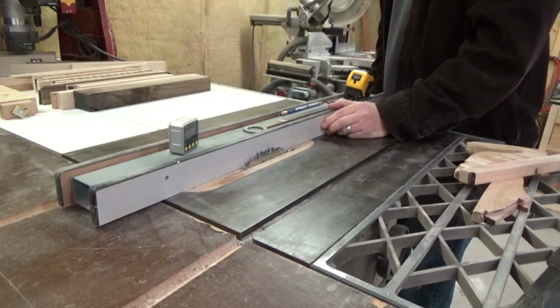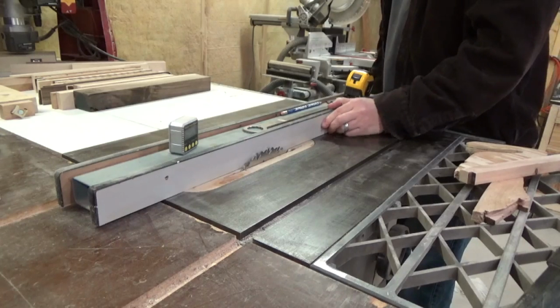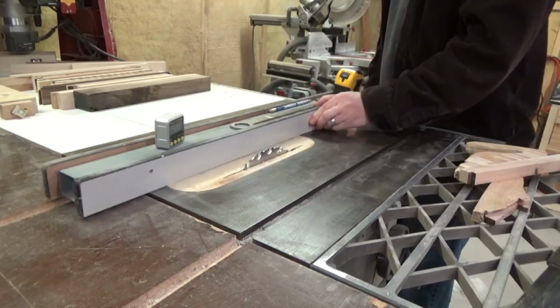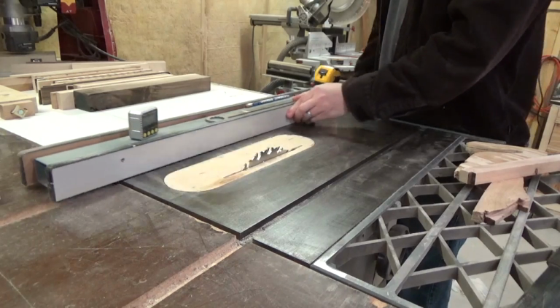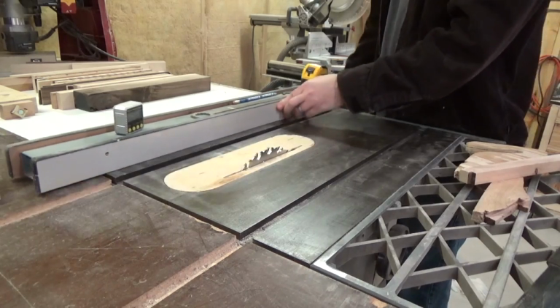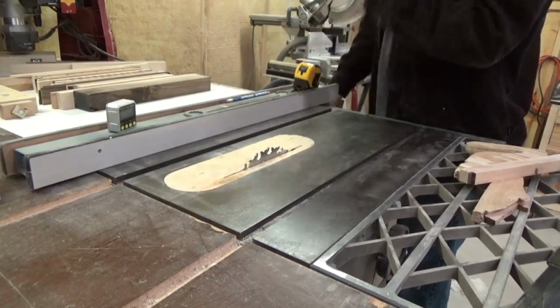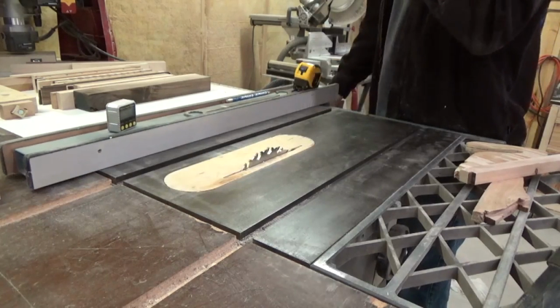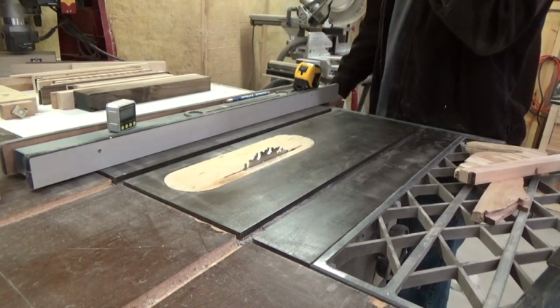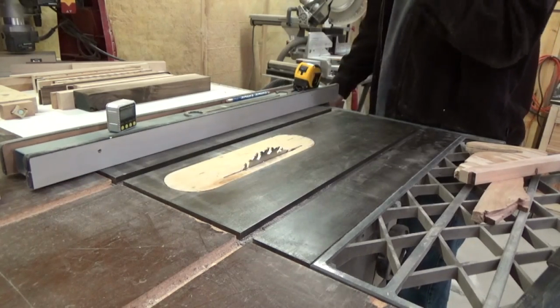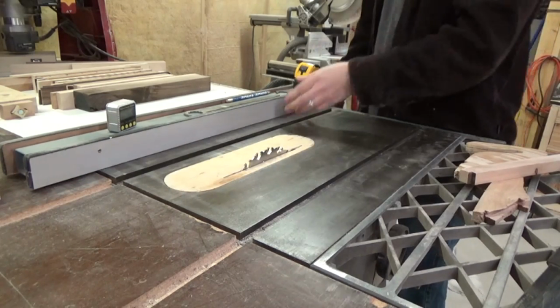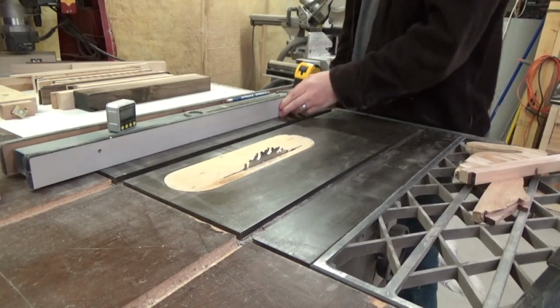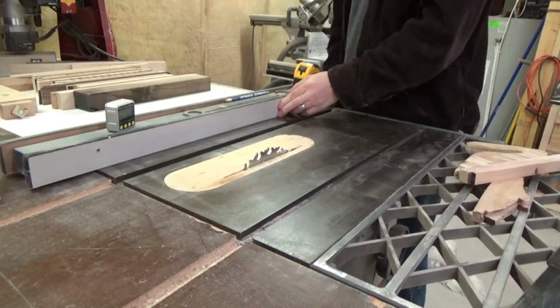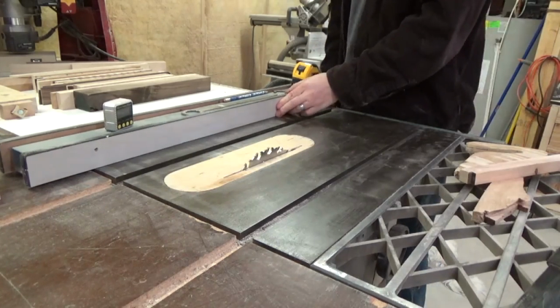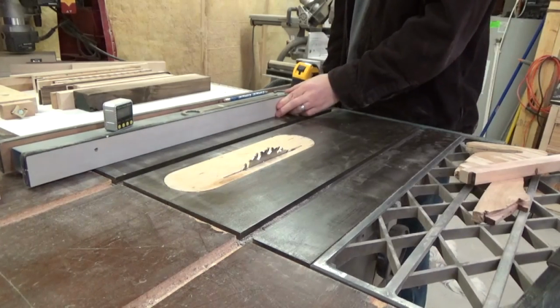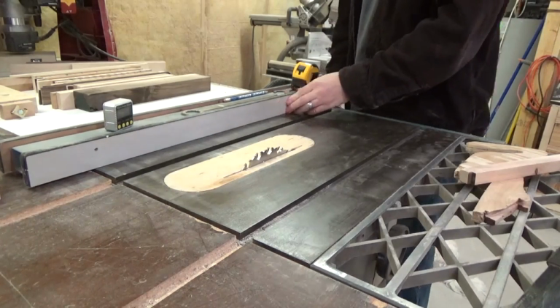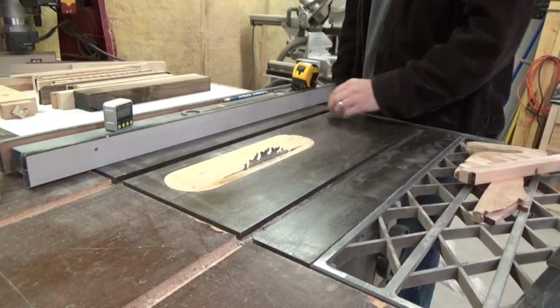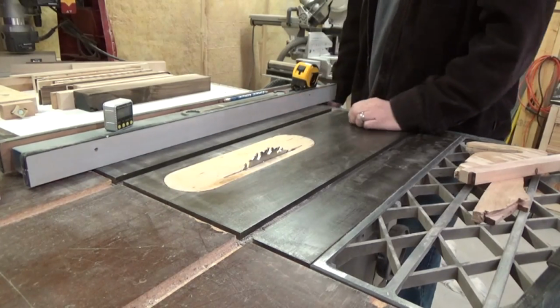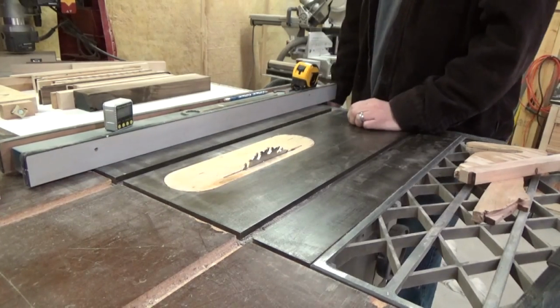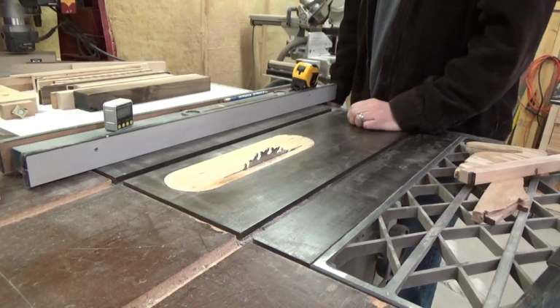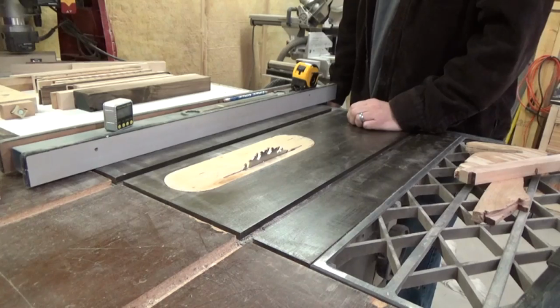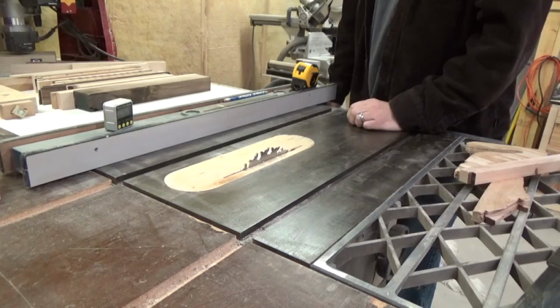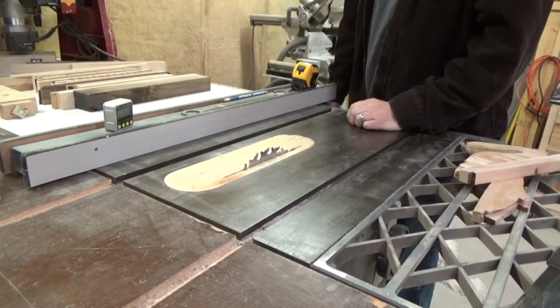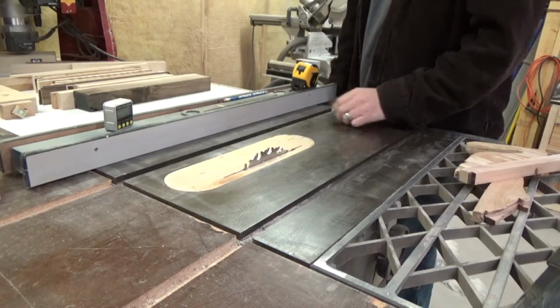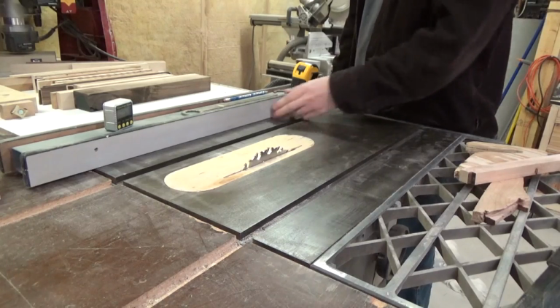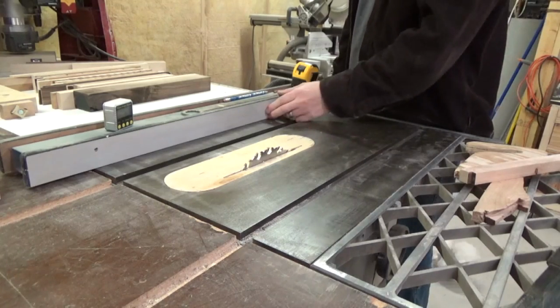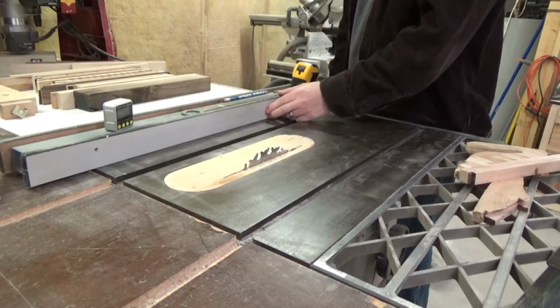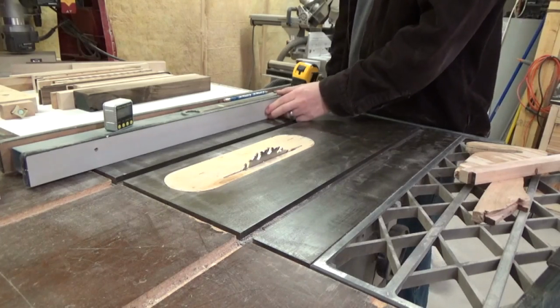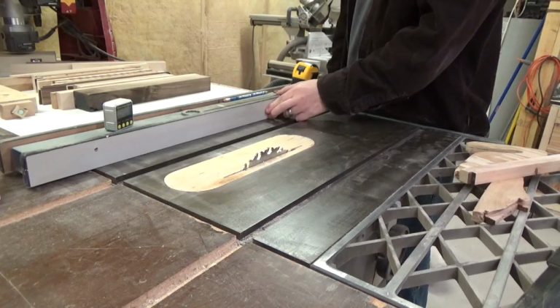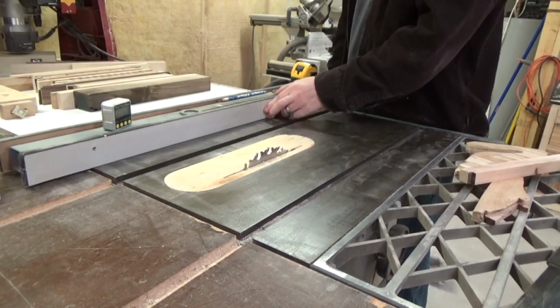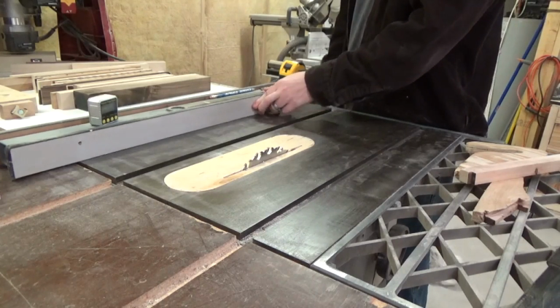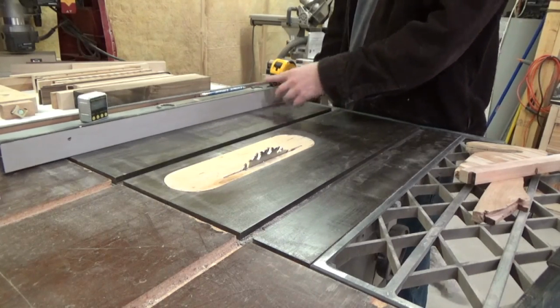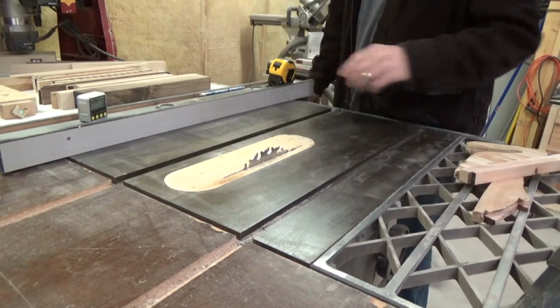So what I have devised is a jig to help me do so. Now, some of you may say all you really need is a crosscut sled.